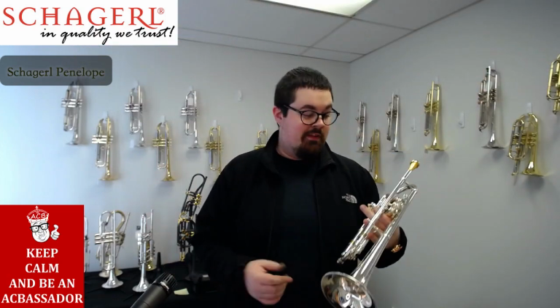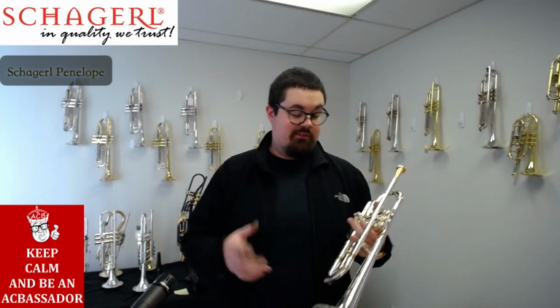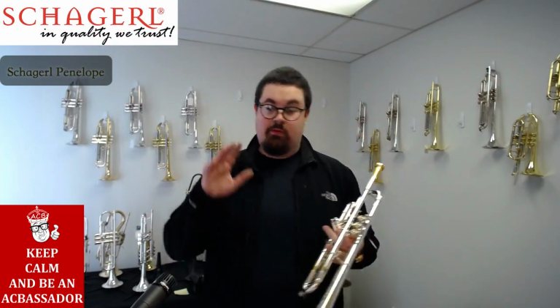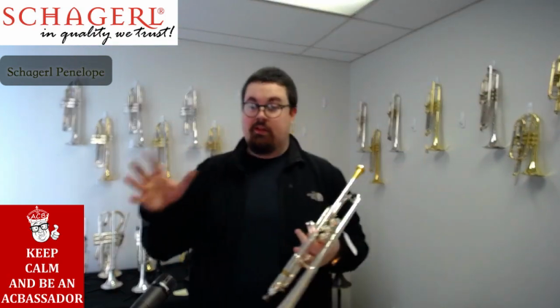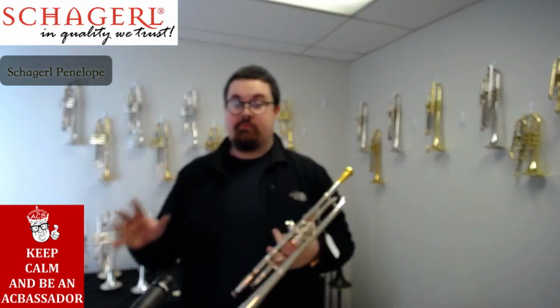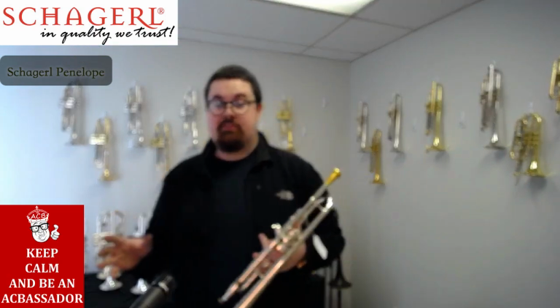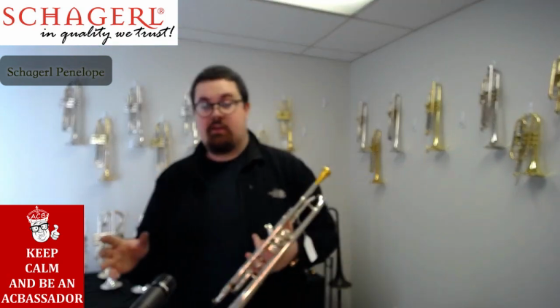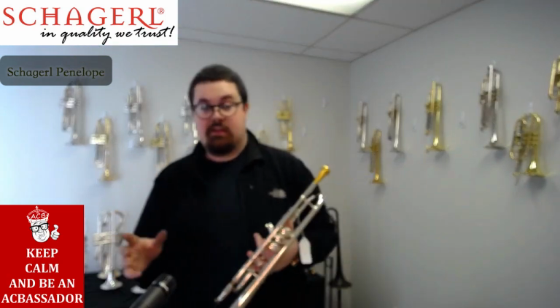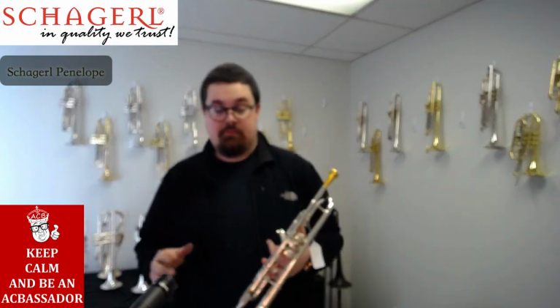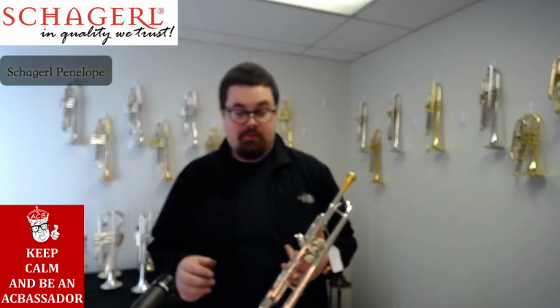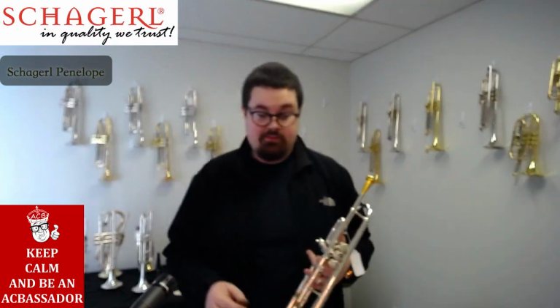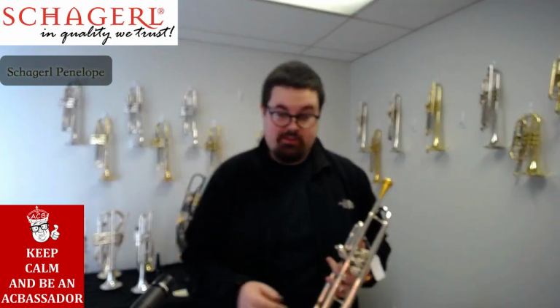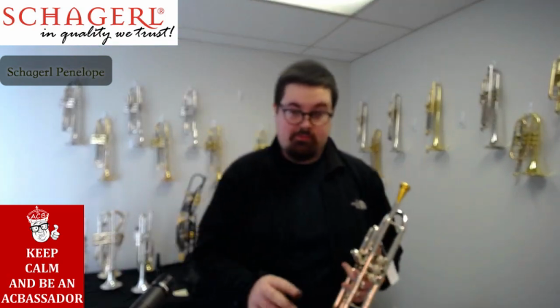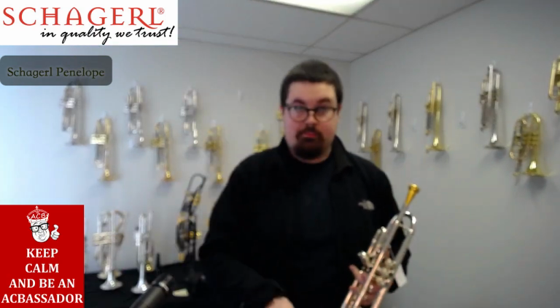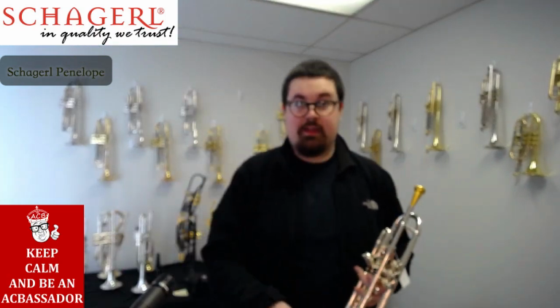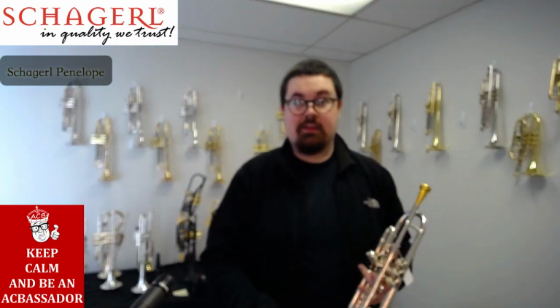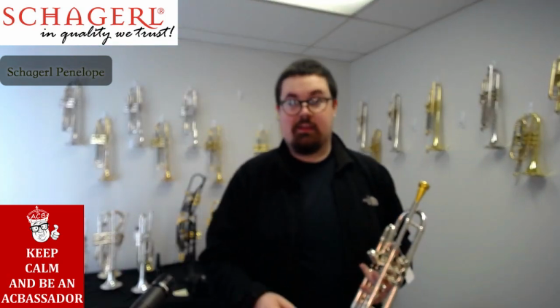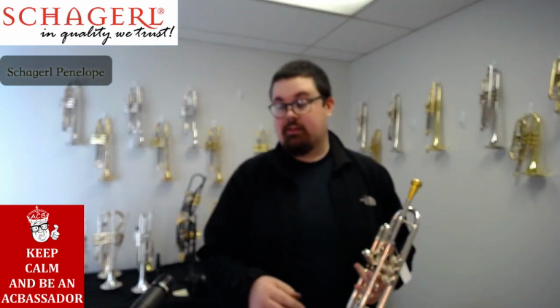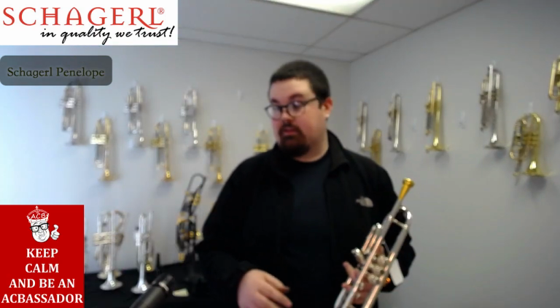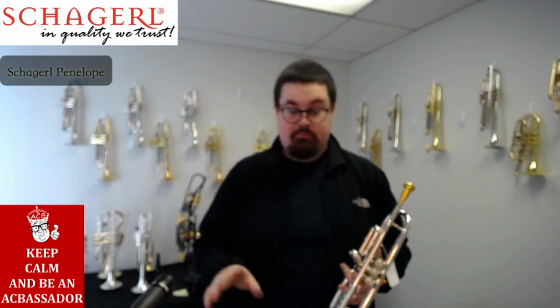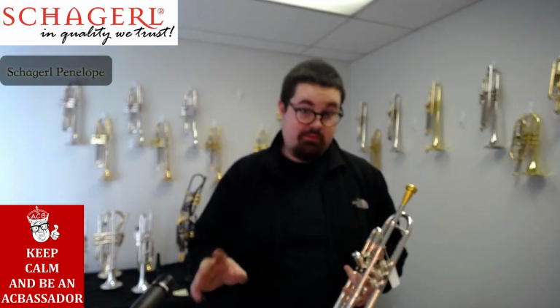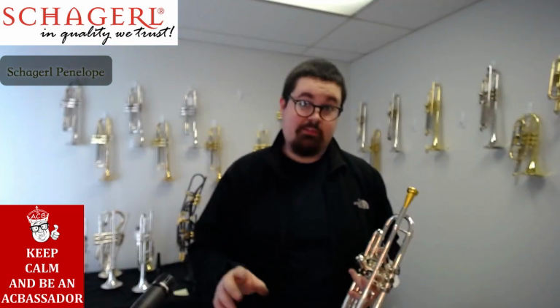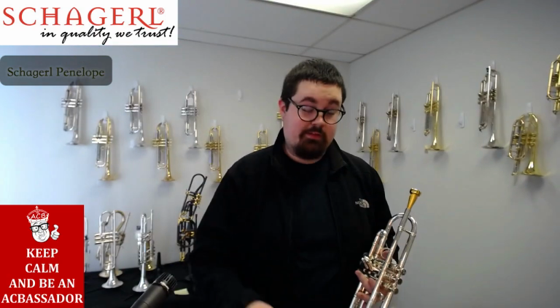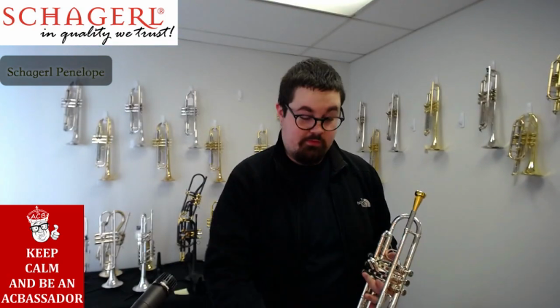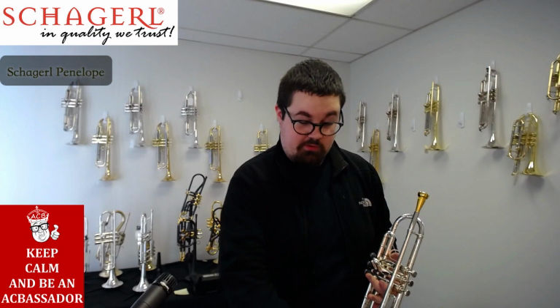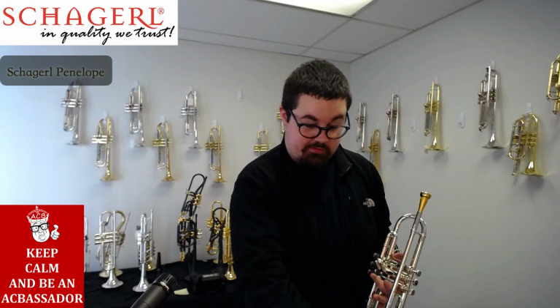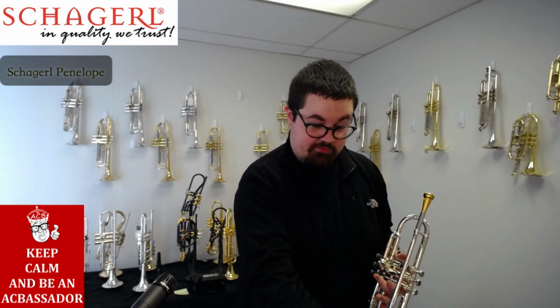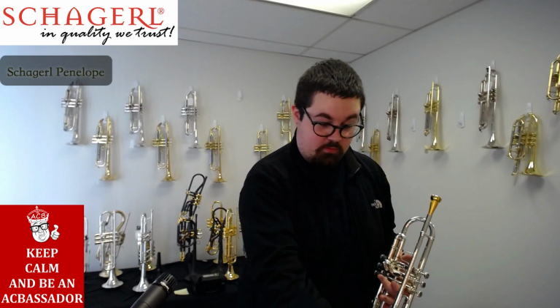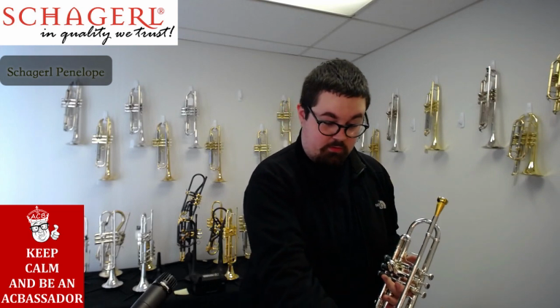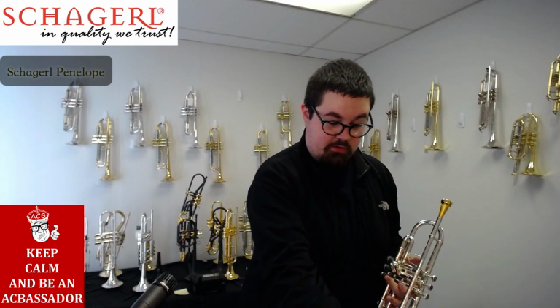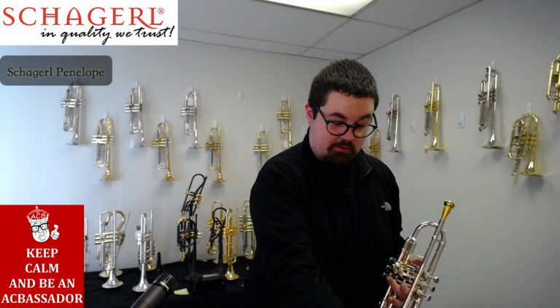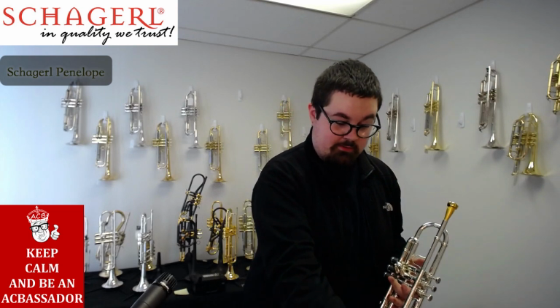So enough of me talking — I'm going to turn down my mic and play something for you on this horn.